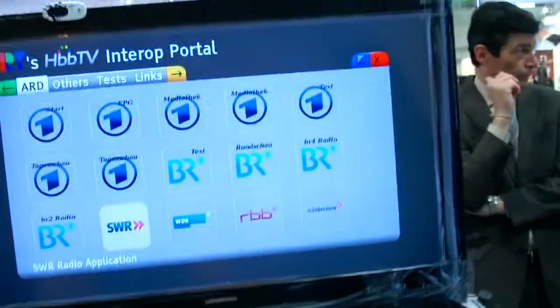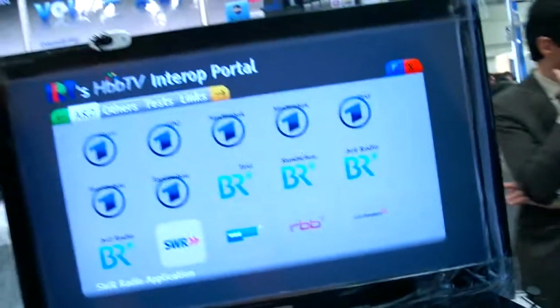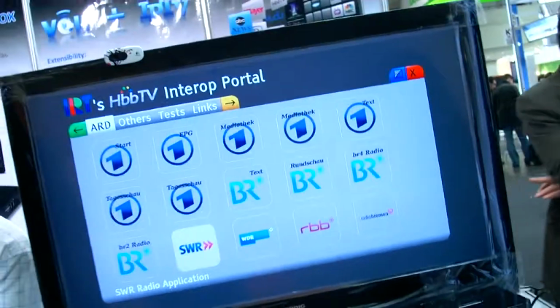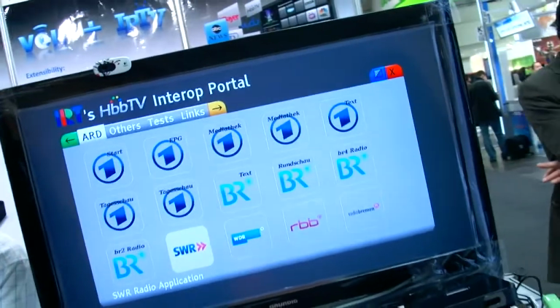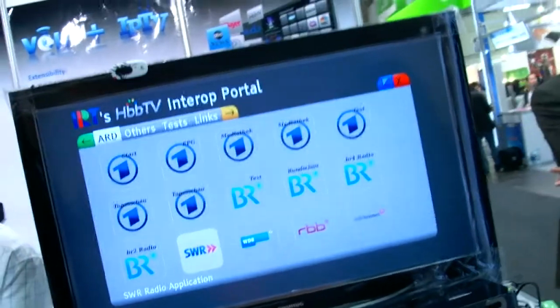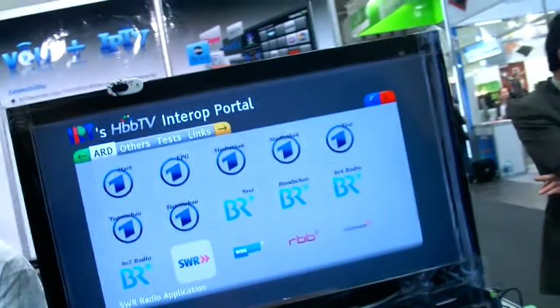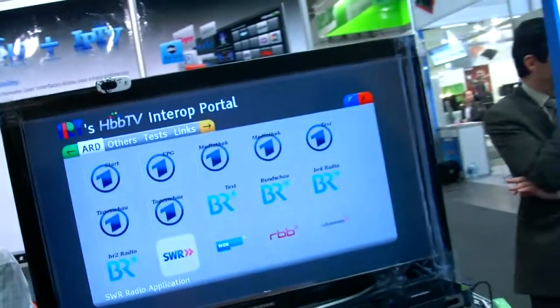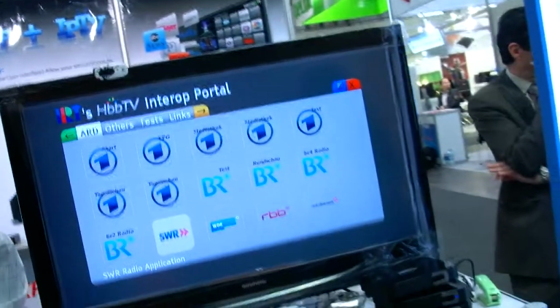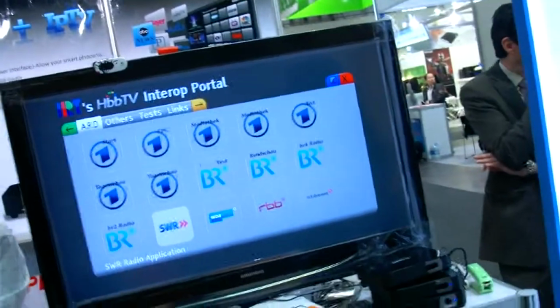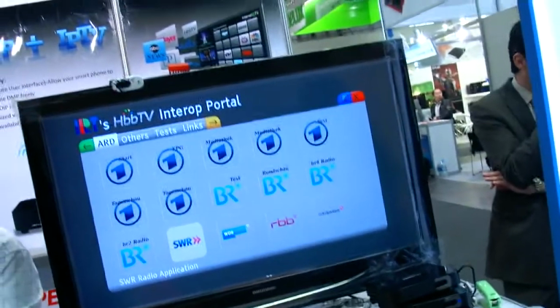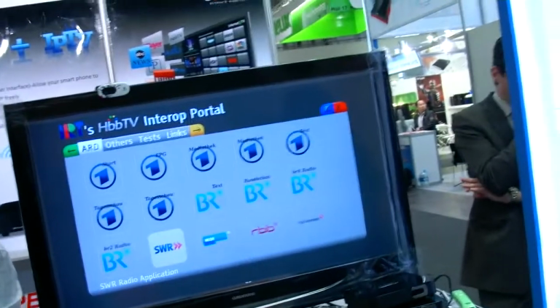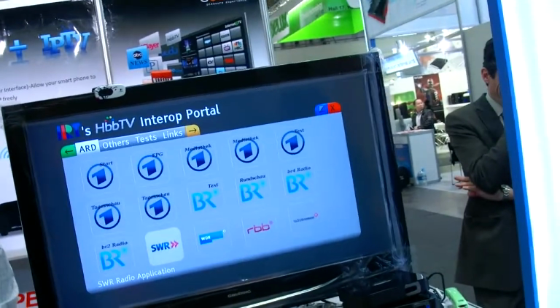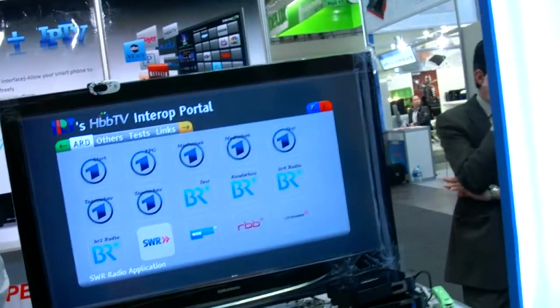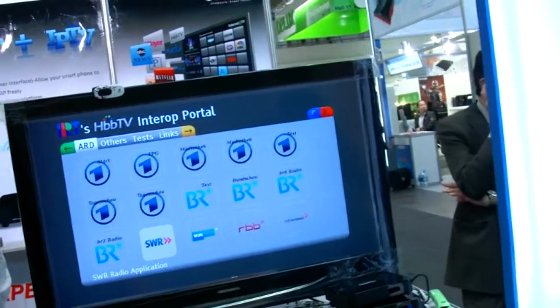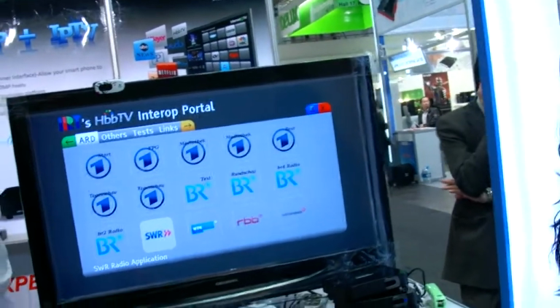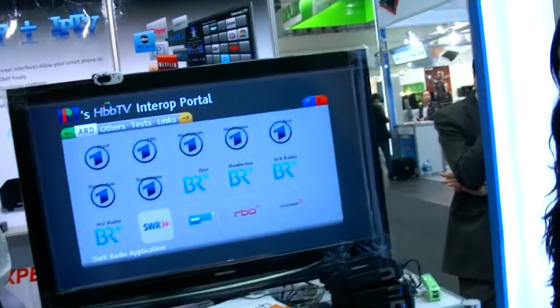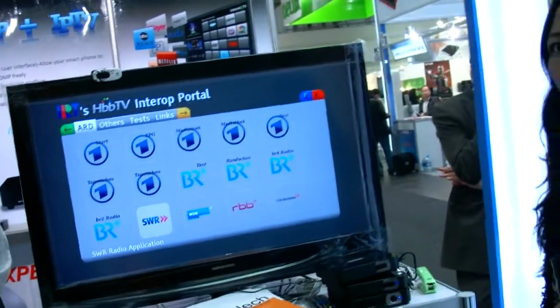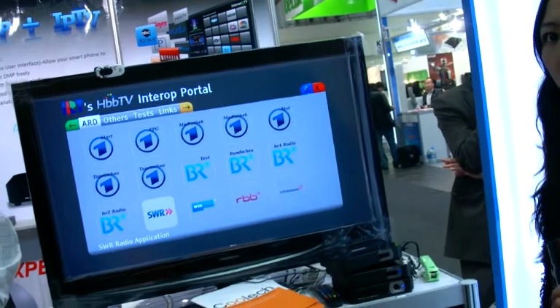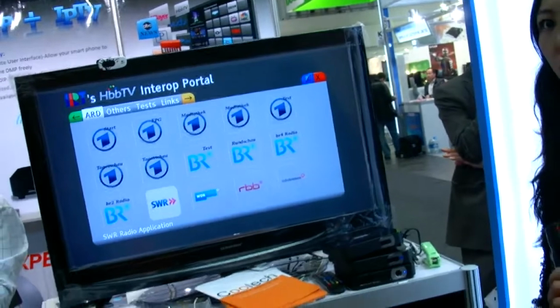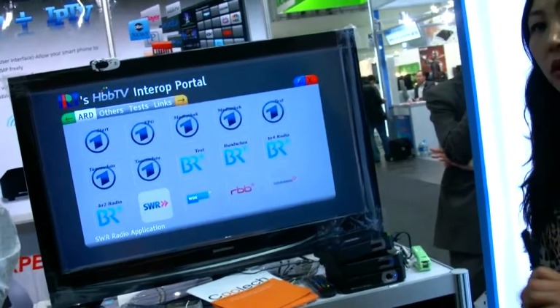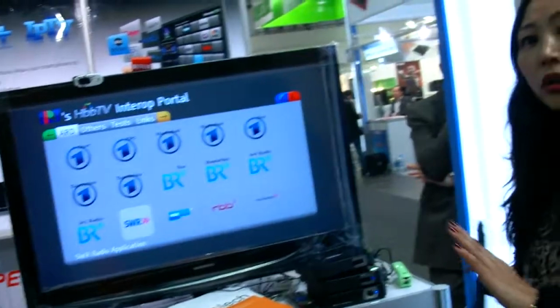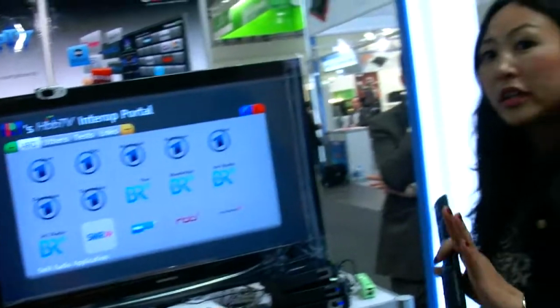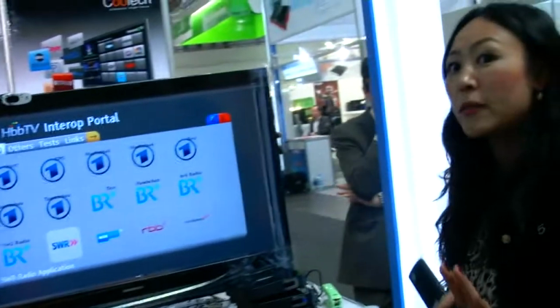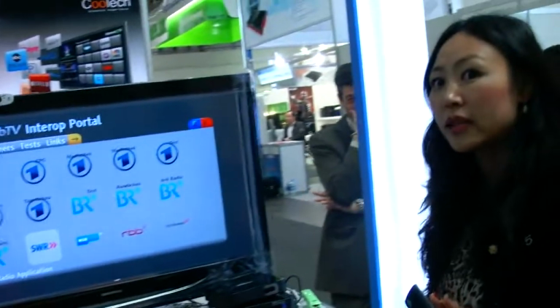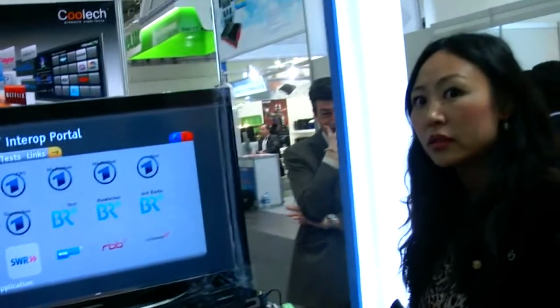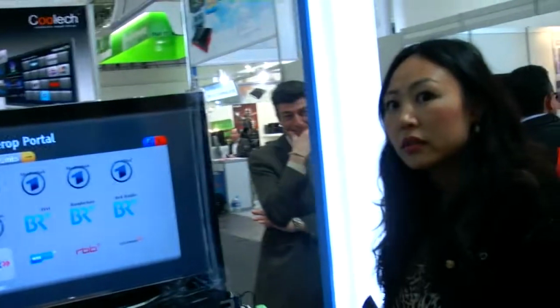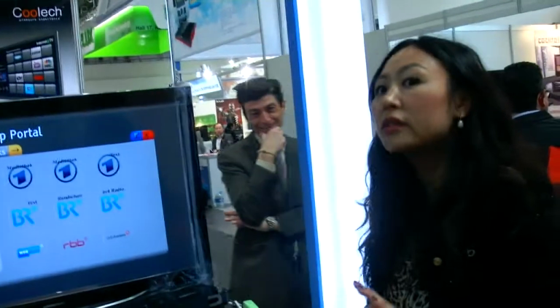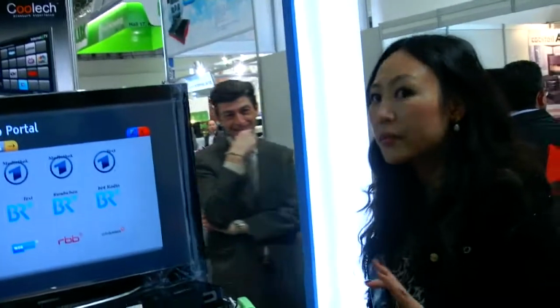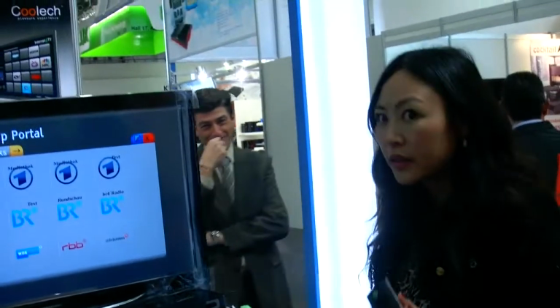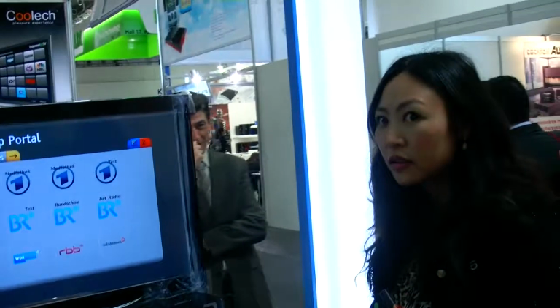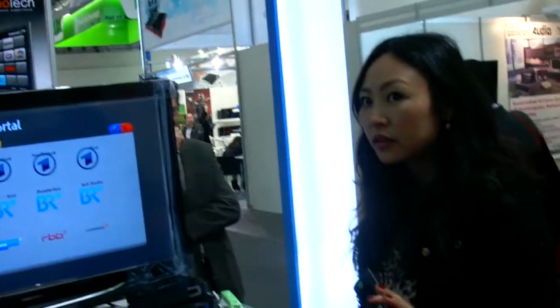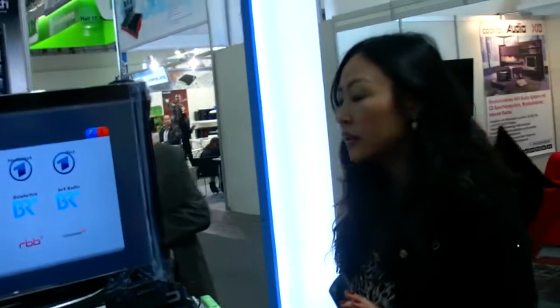Do you have Google TV or Android on this one? No, that's a different model.